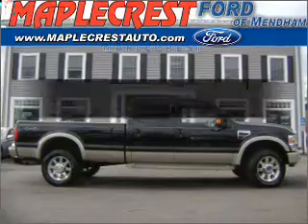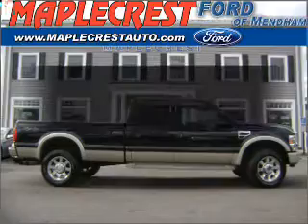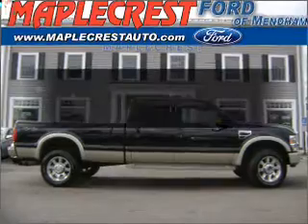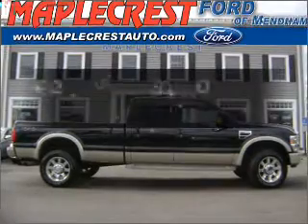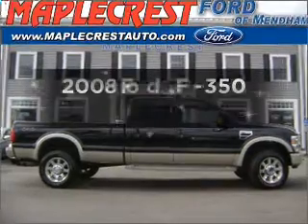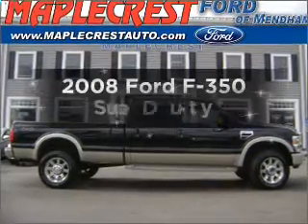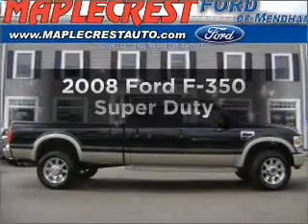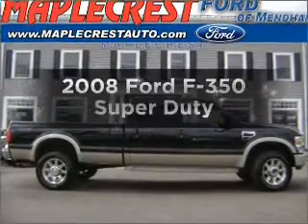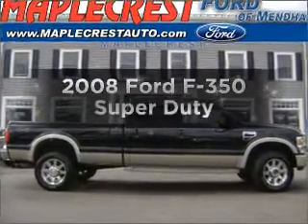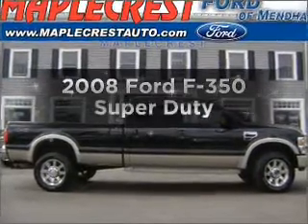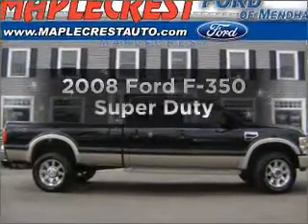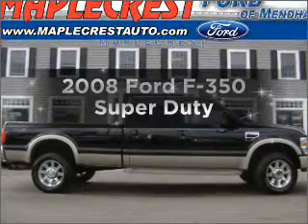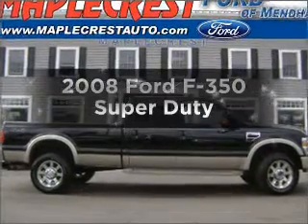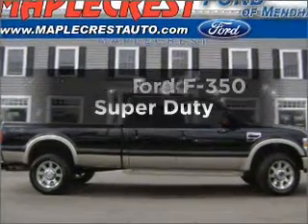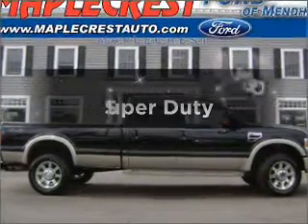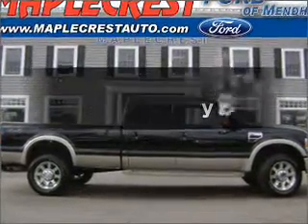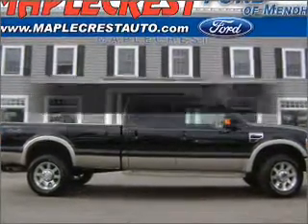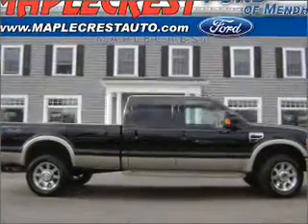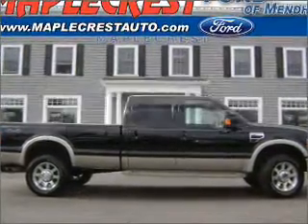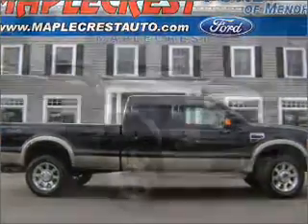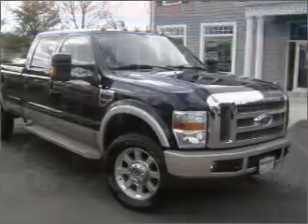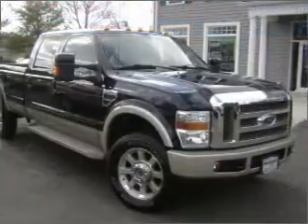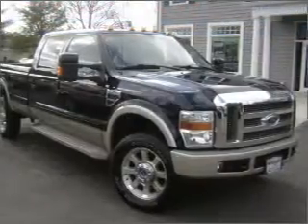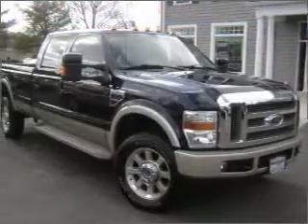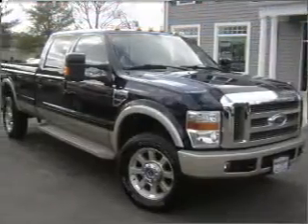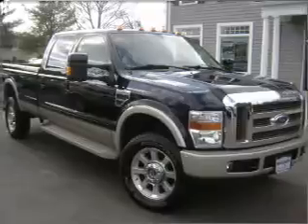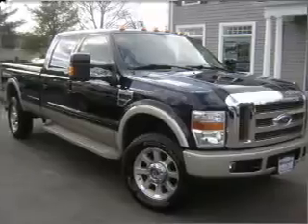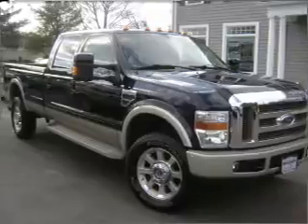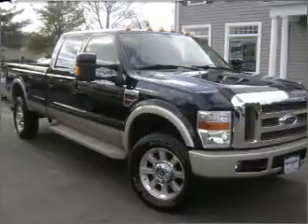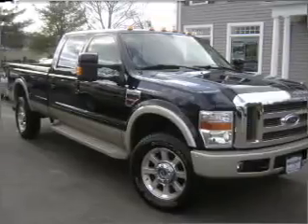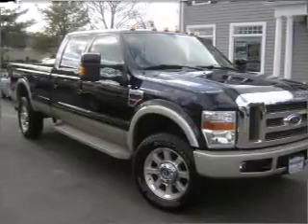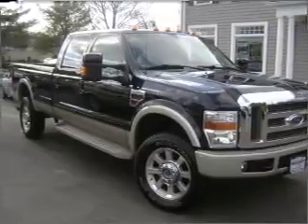Get noticed in this 2008 Ford F-350. Everything you need under one roof with this great vehicle.